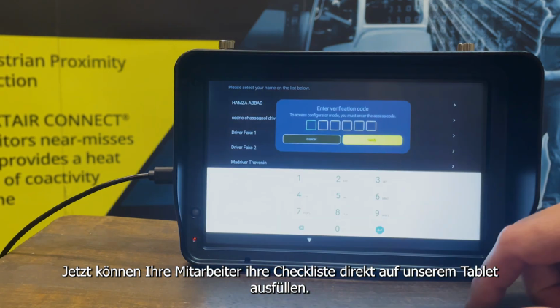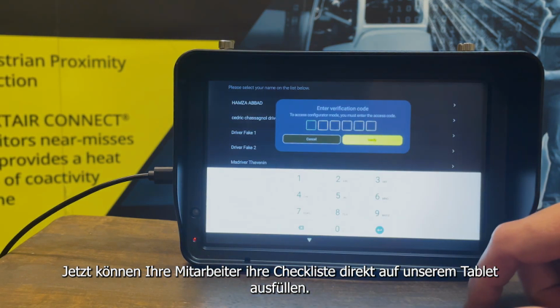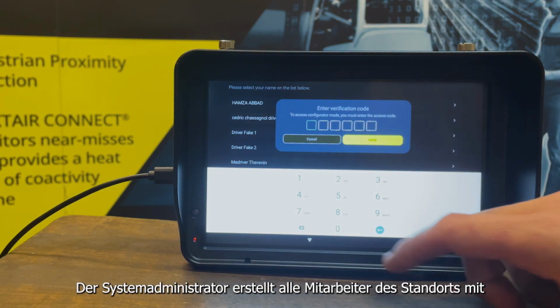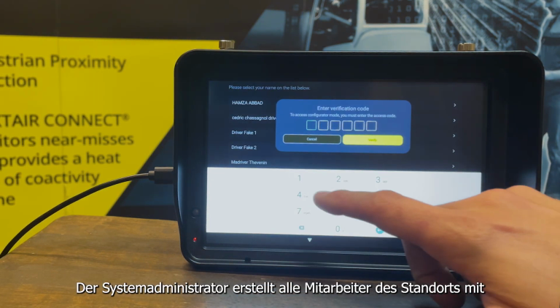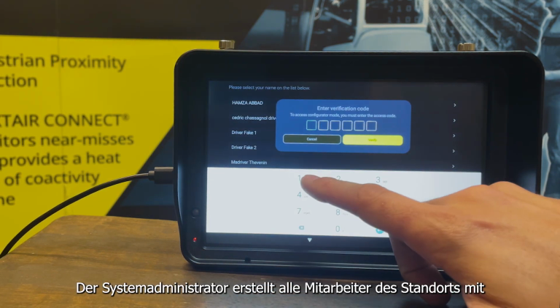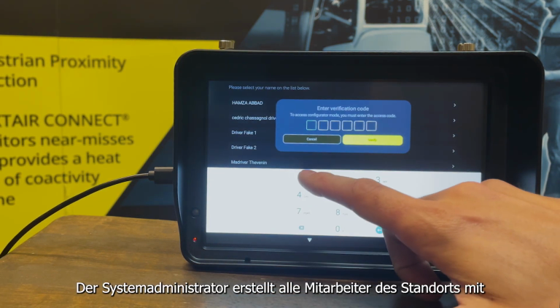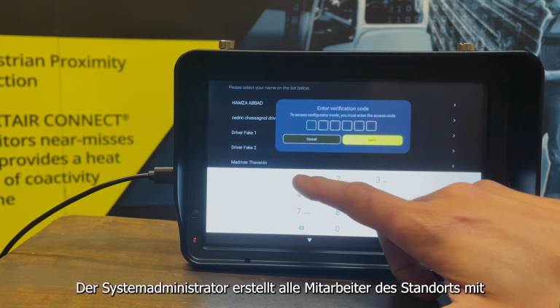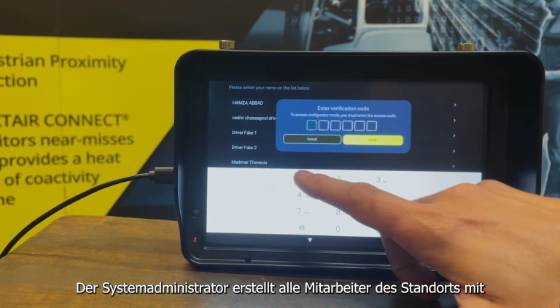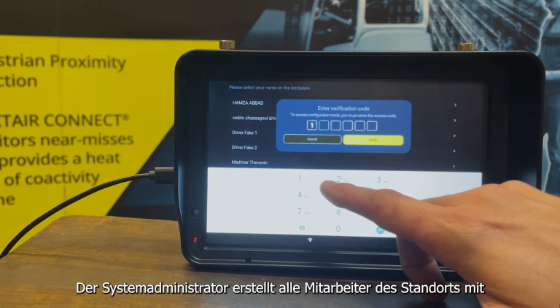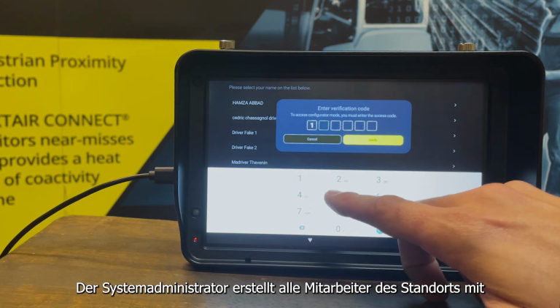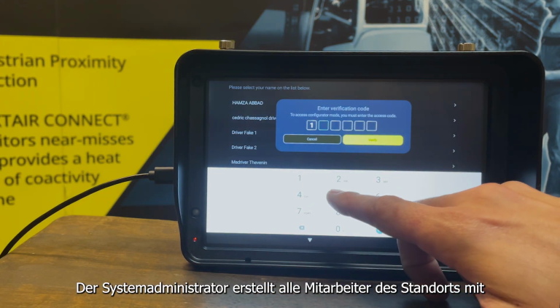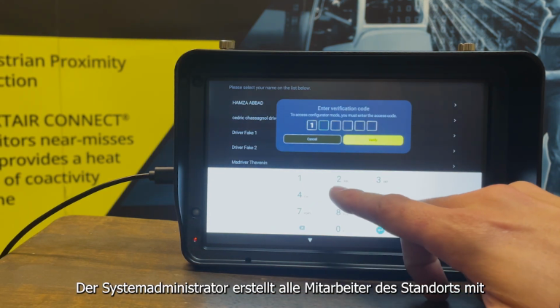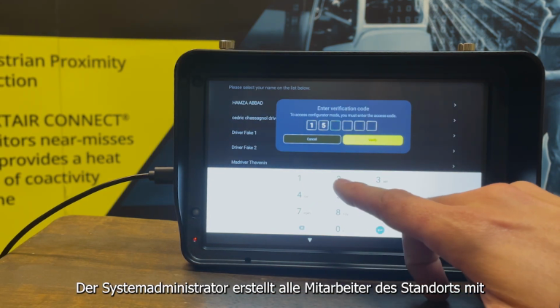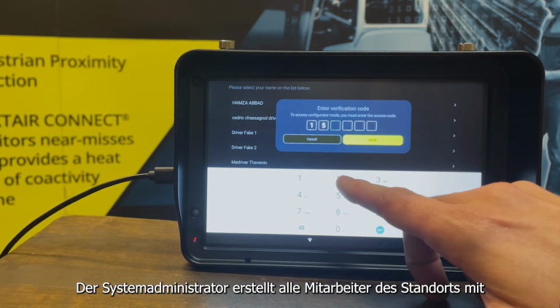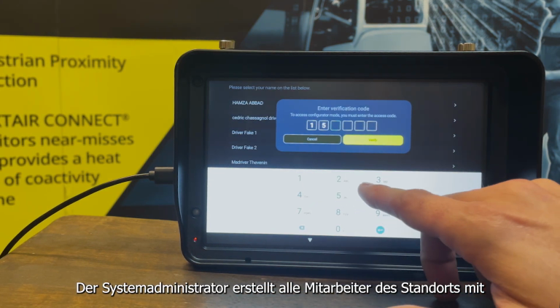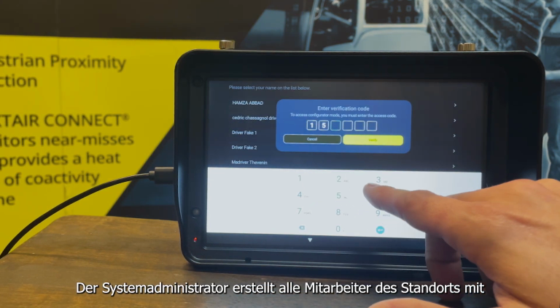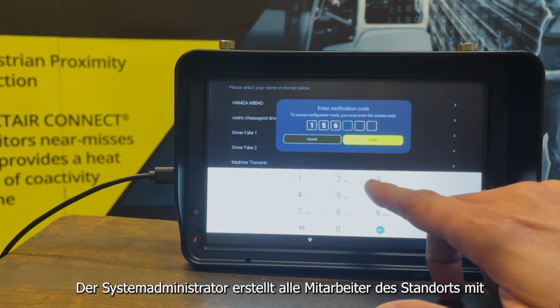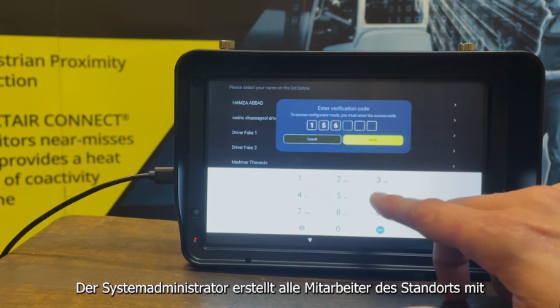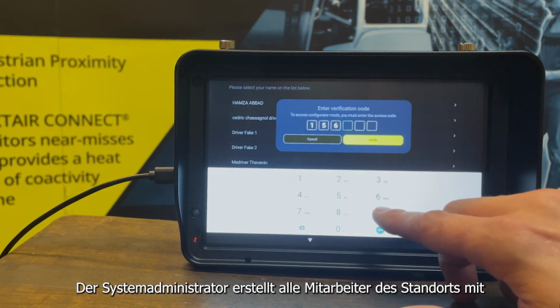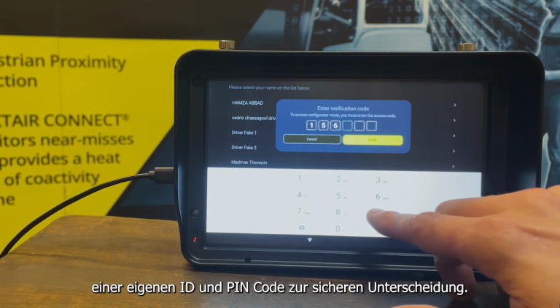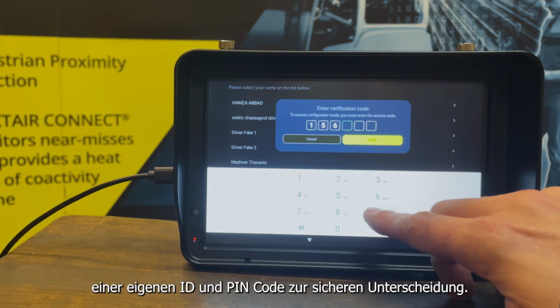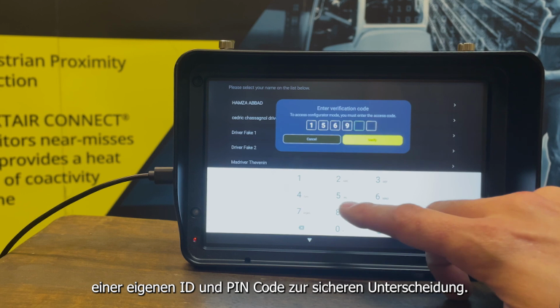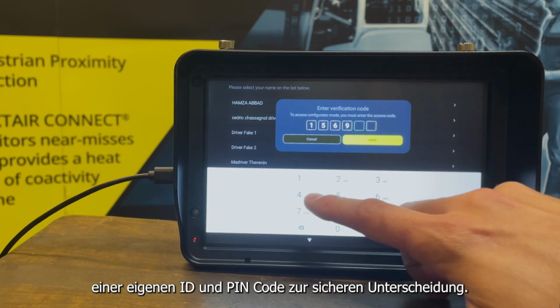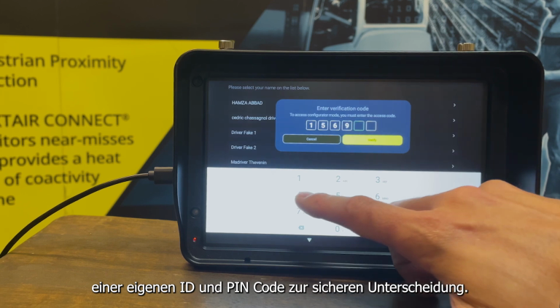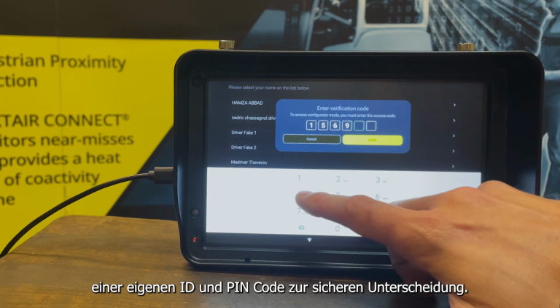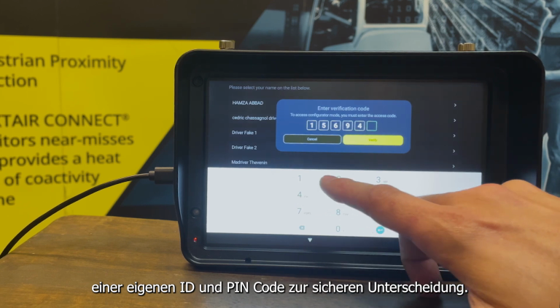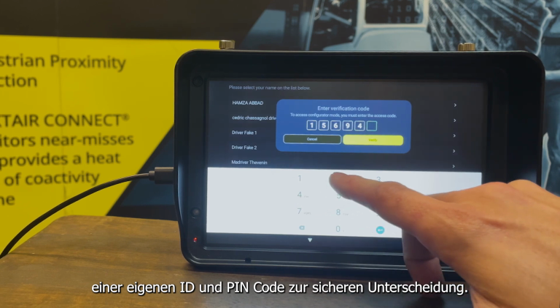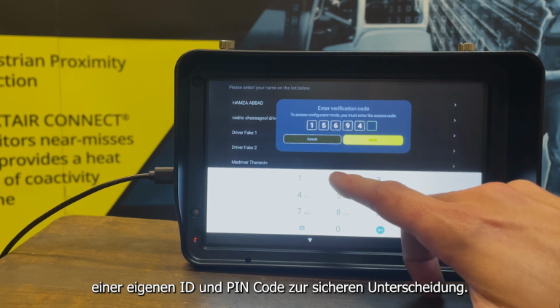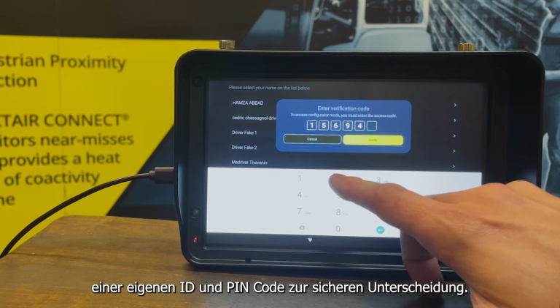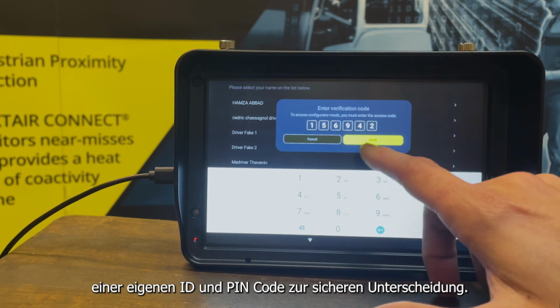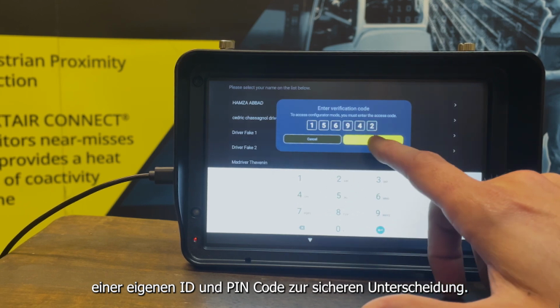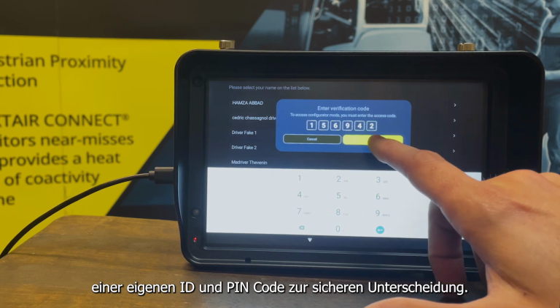The system administrator will create all collaborators on each site, identifying each employee with a unique pin code.